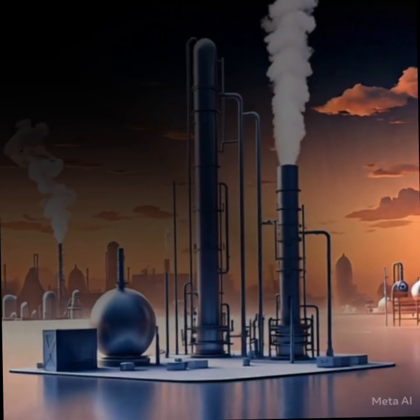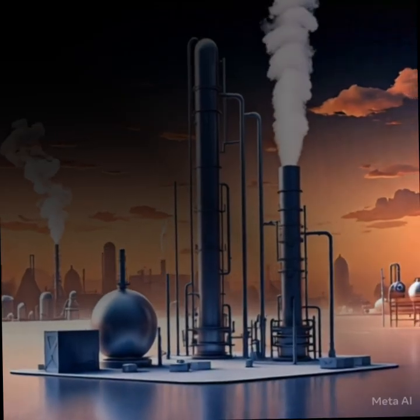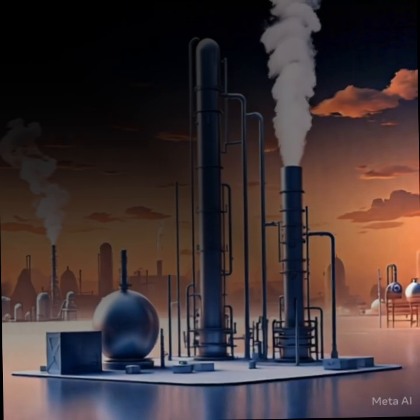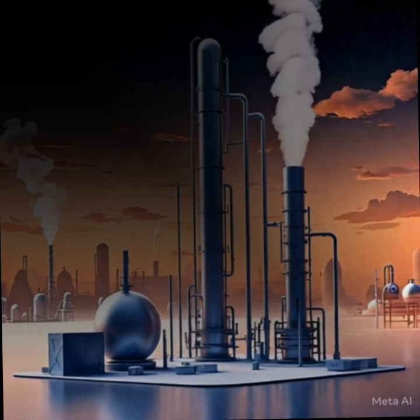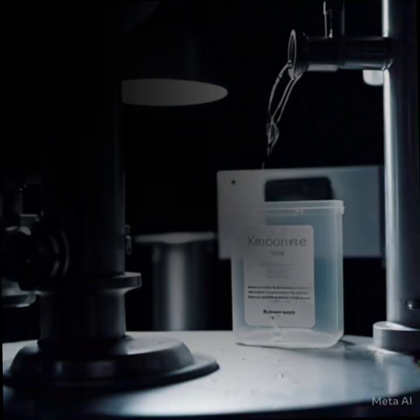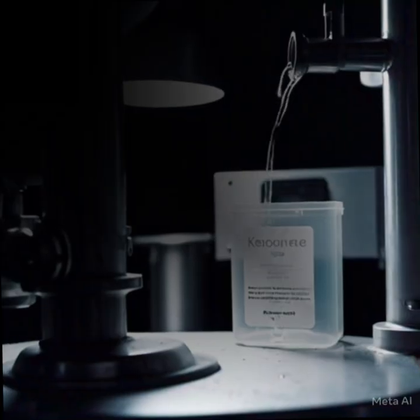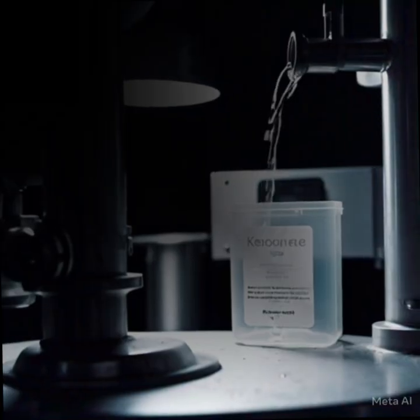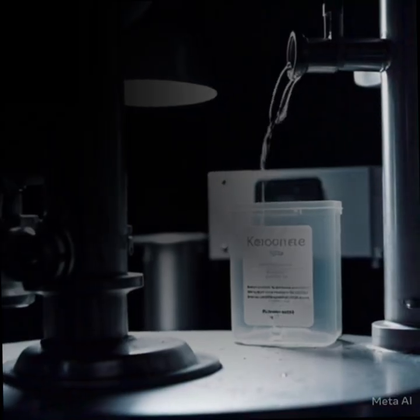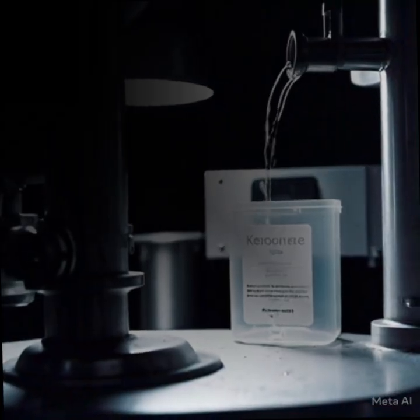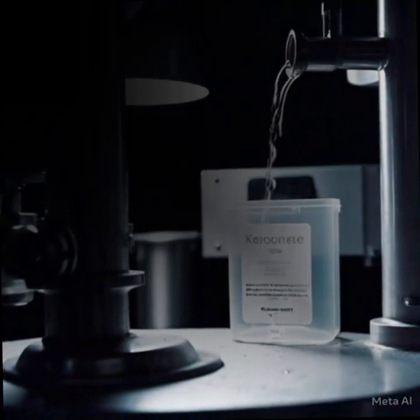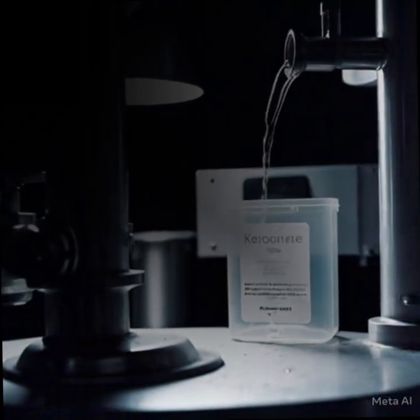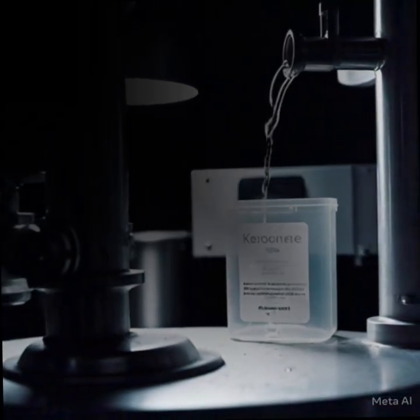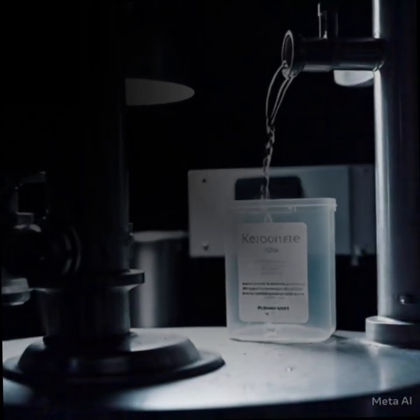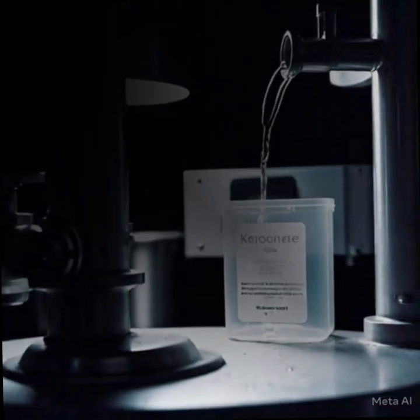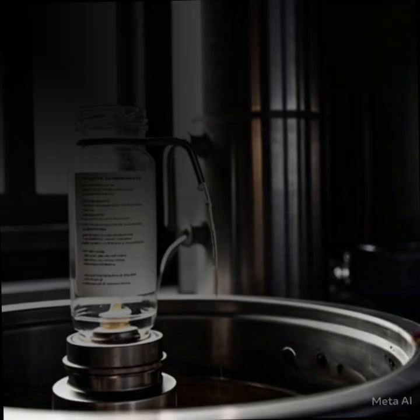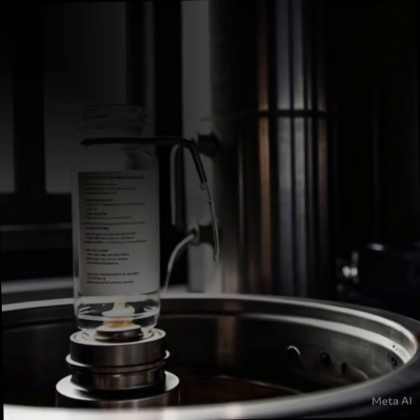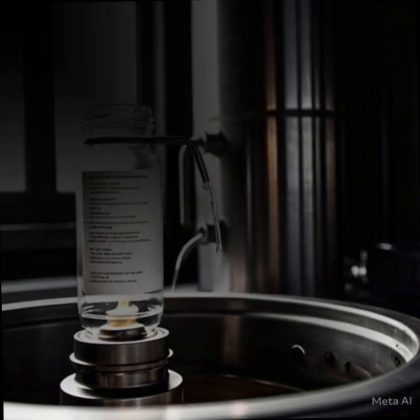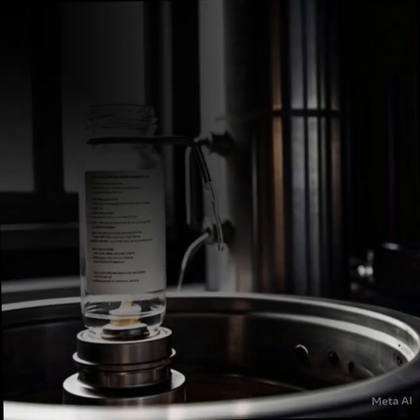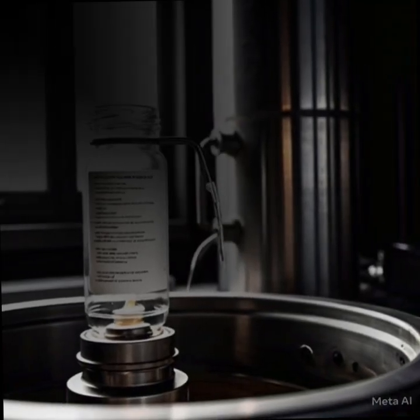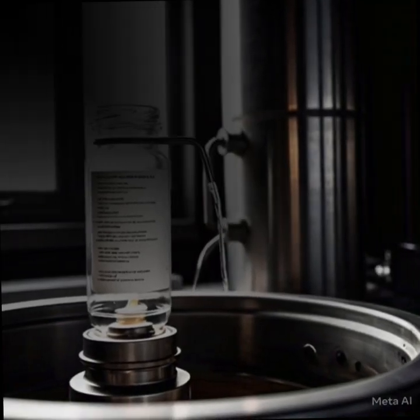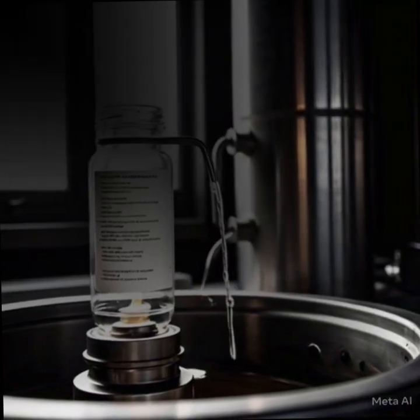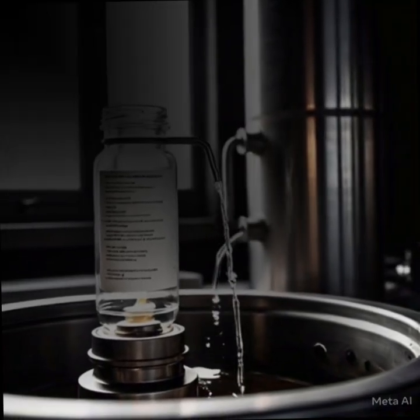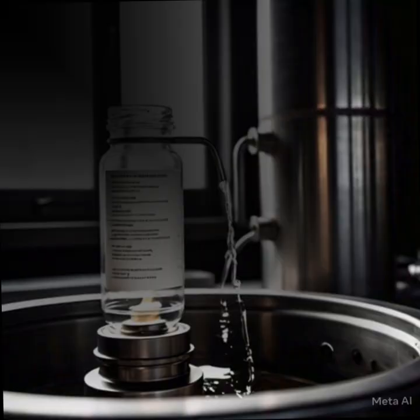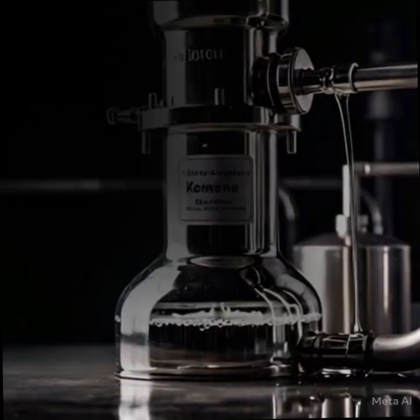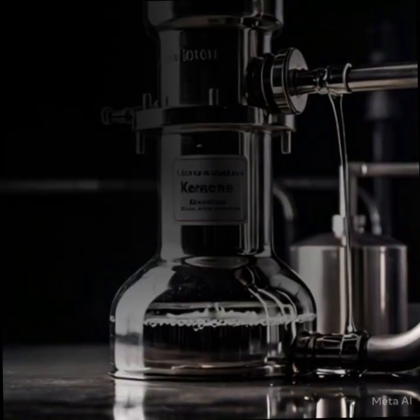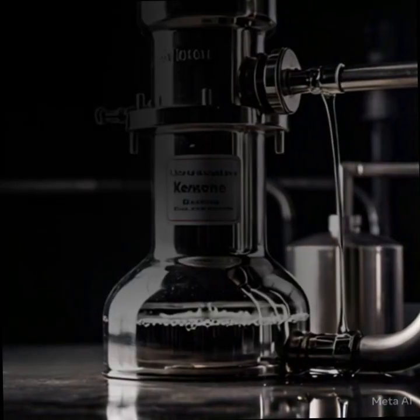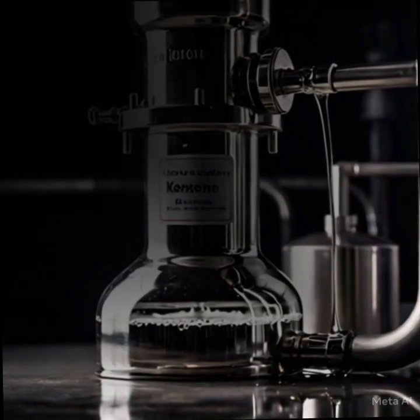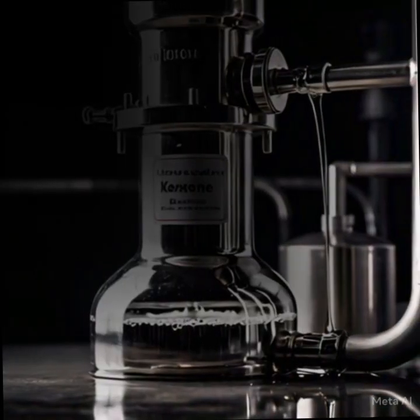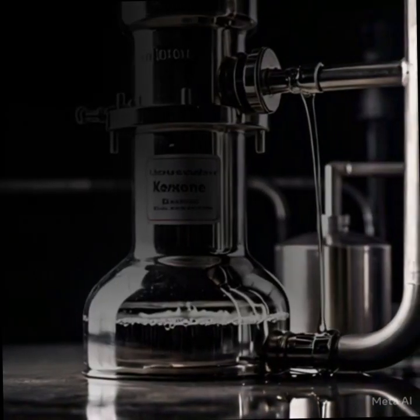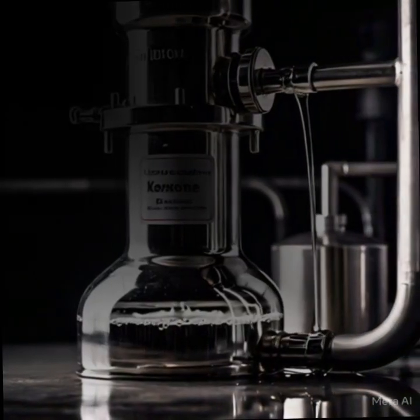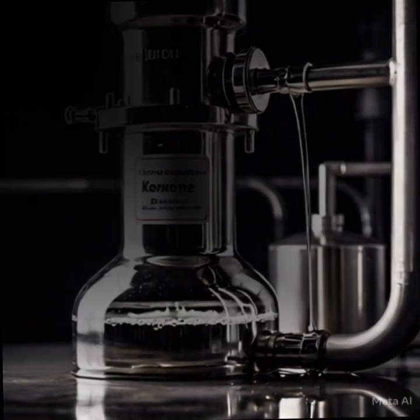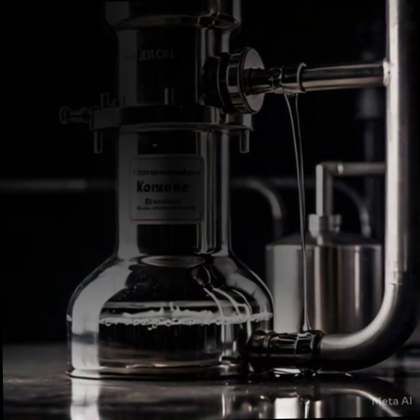The process begins with crude oil being delivered to a refinery, where it's stored in massive tanks, ready for processing.